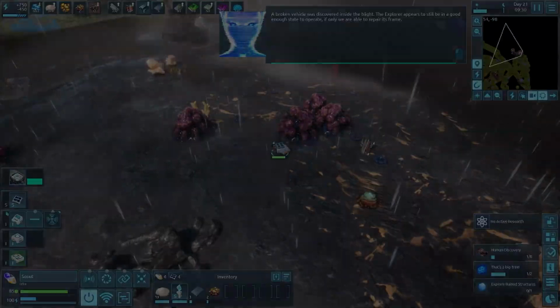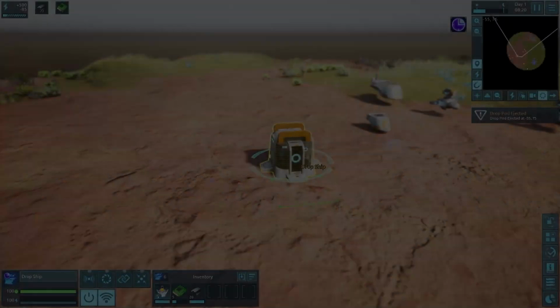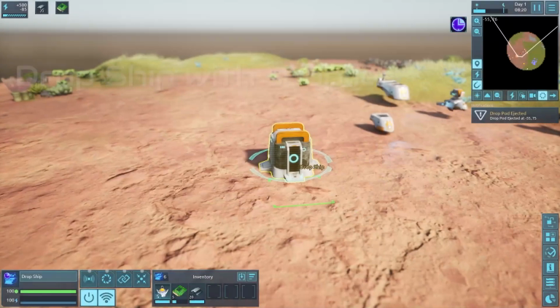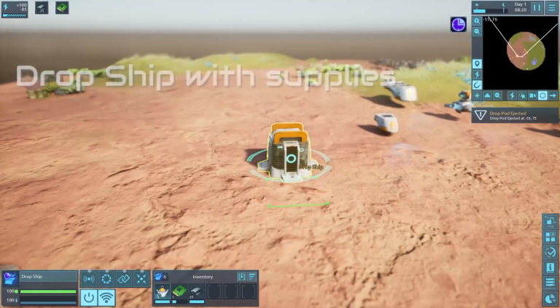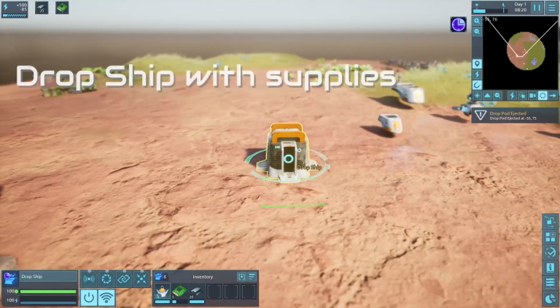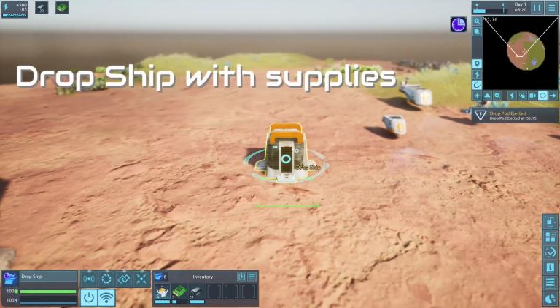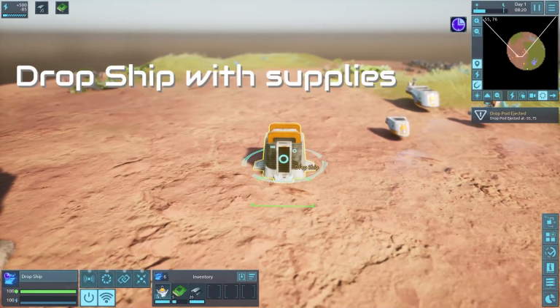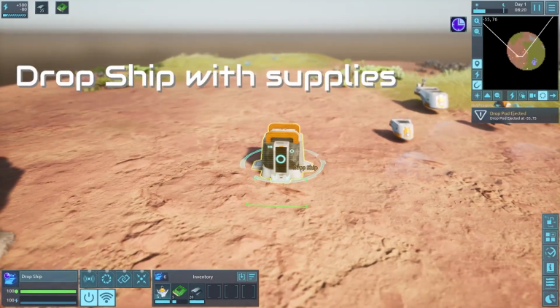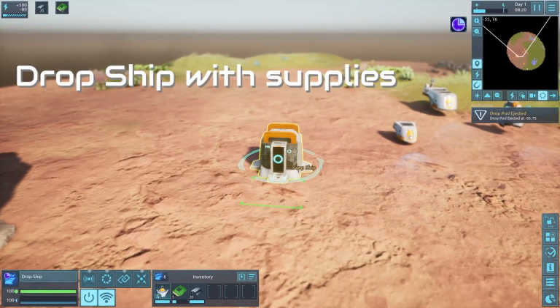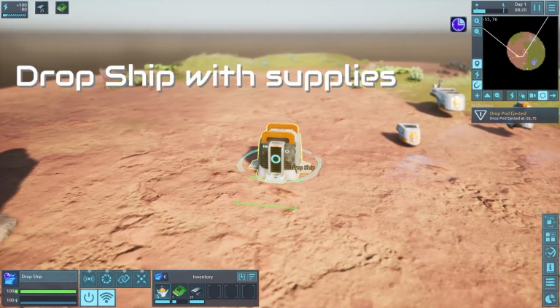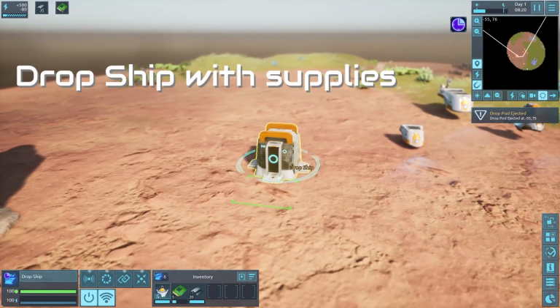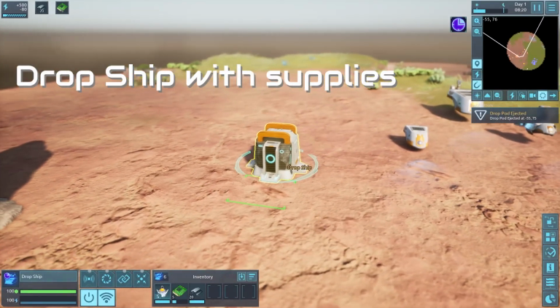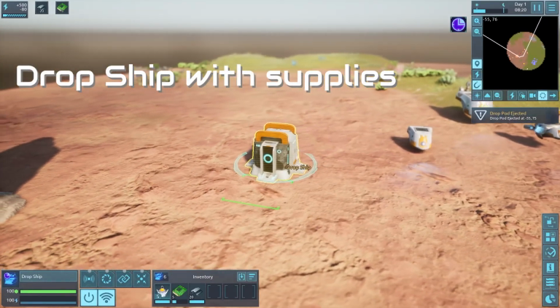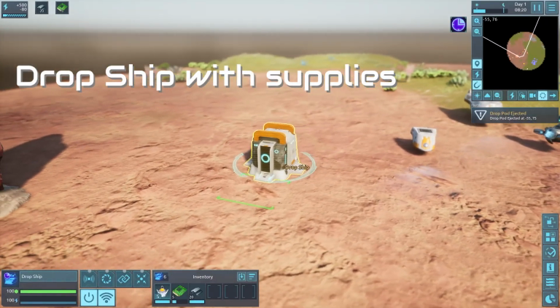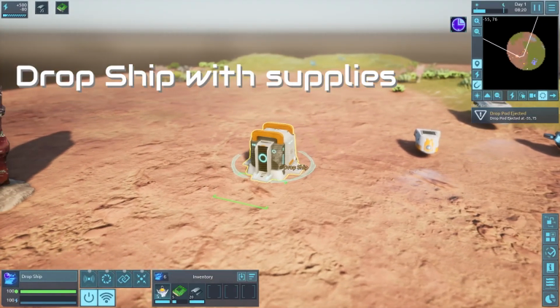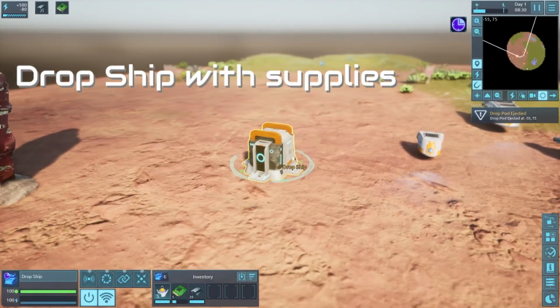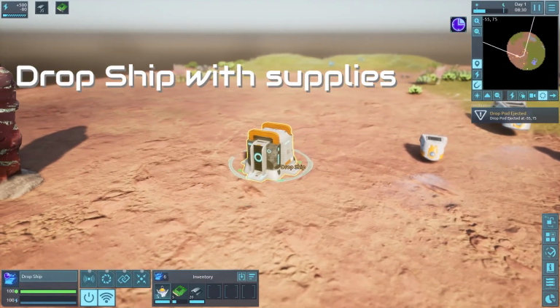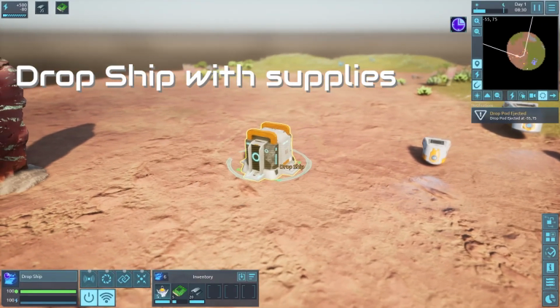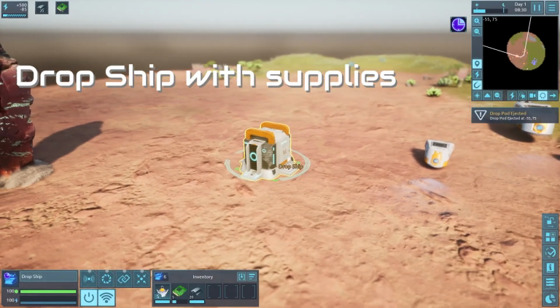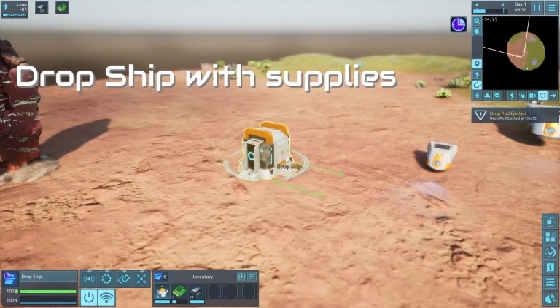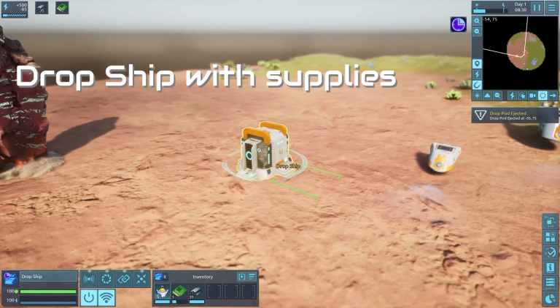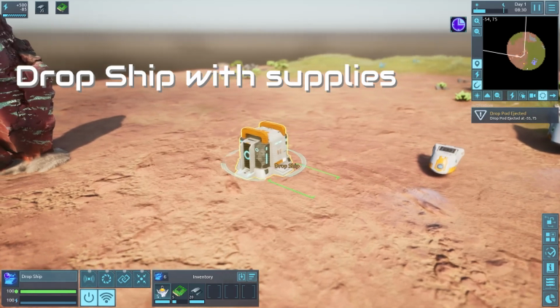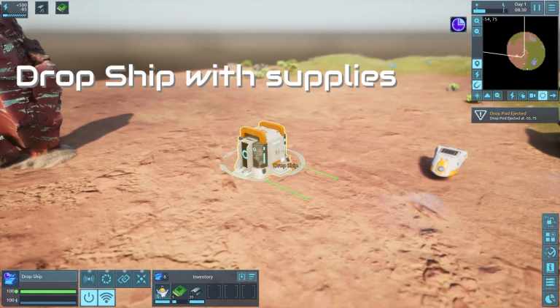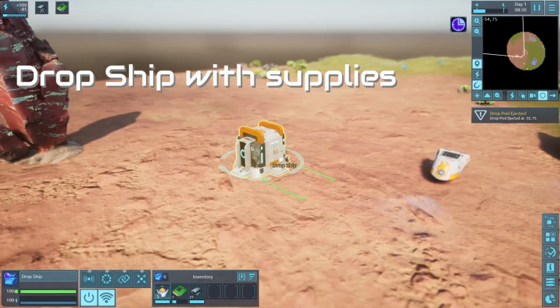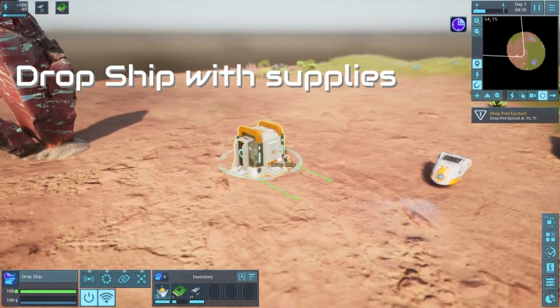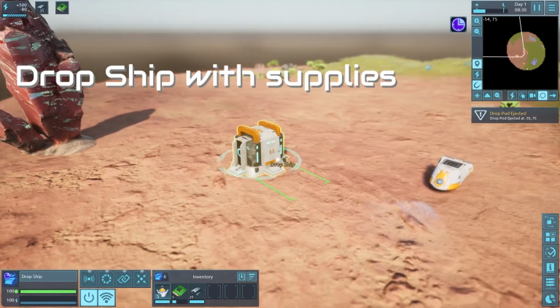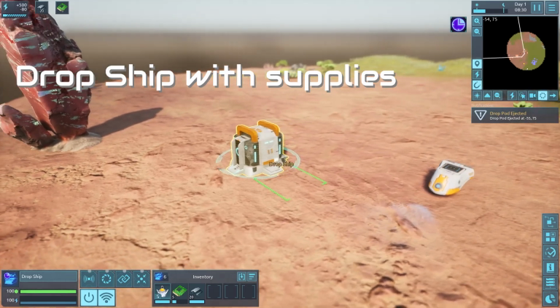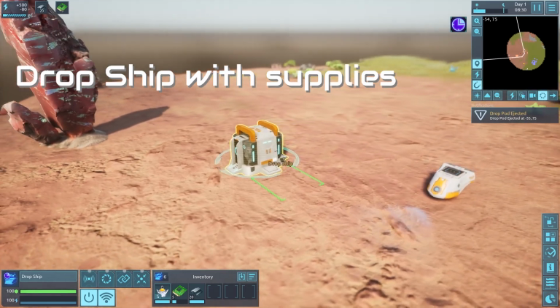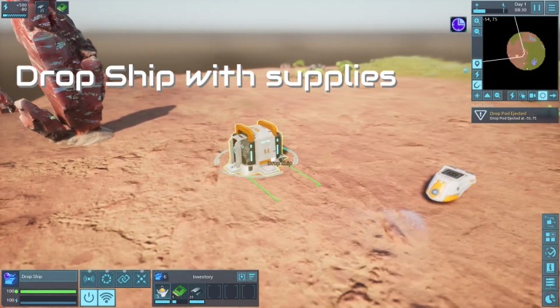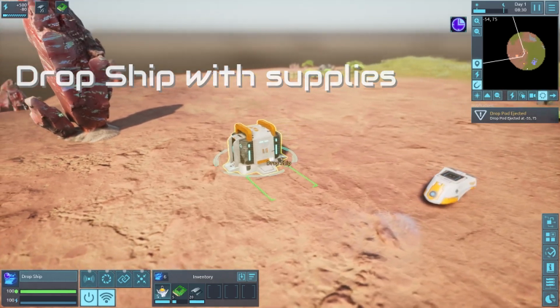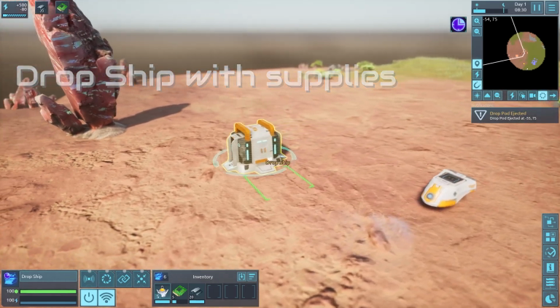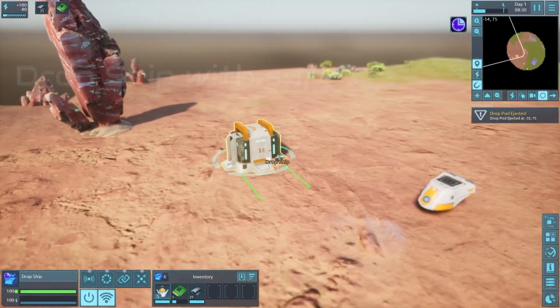At the start of a new game, you'll now have access to several drop ships loaded with supplies.